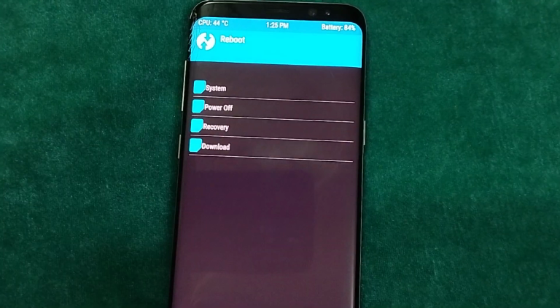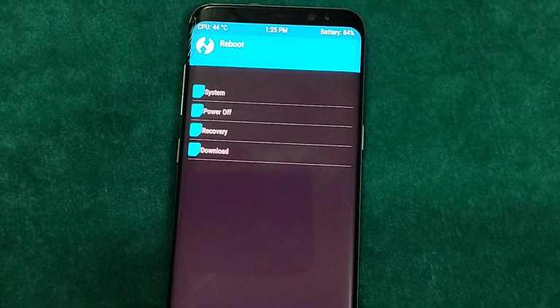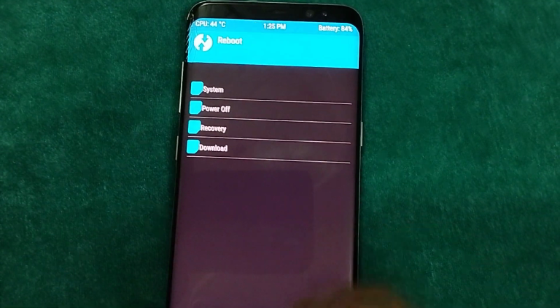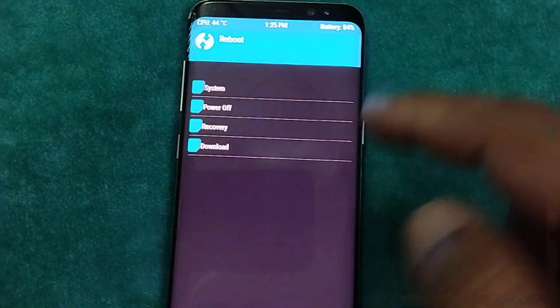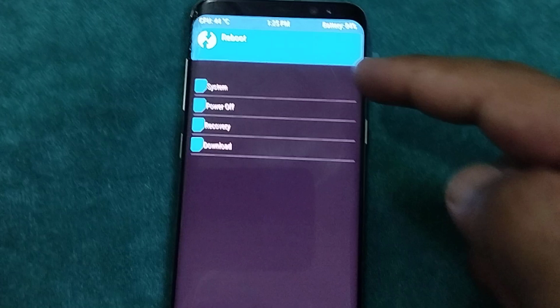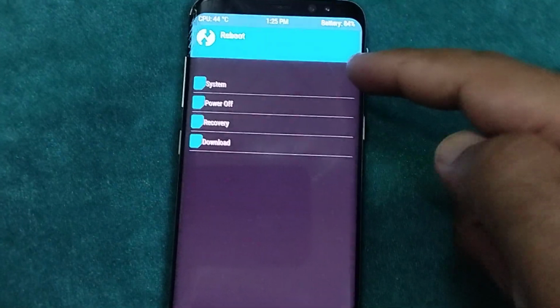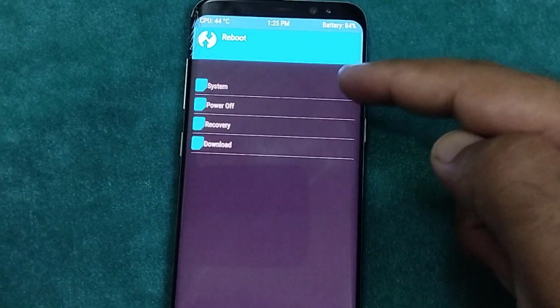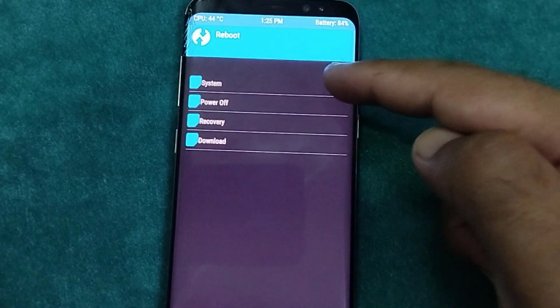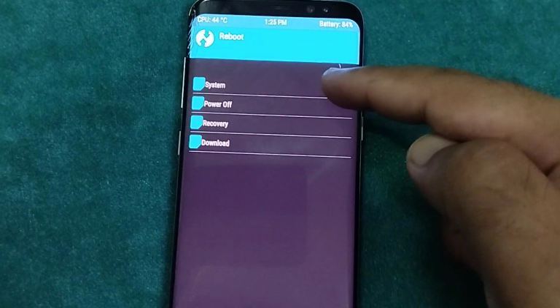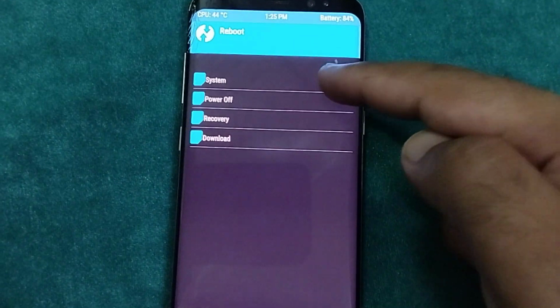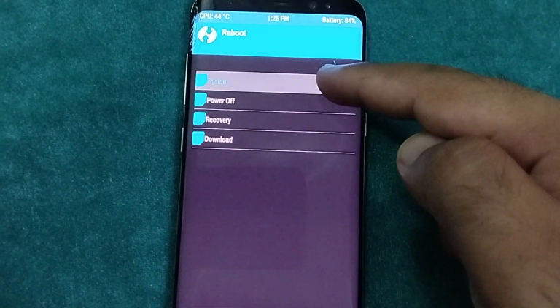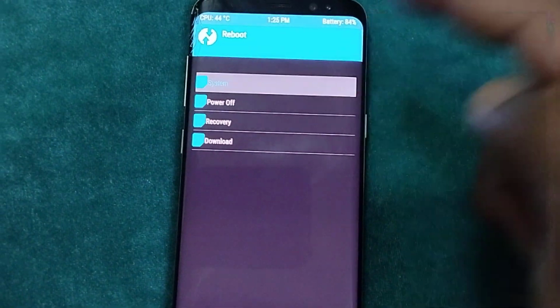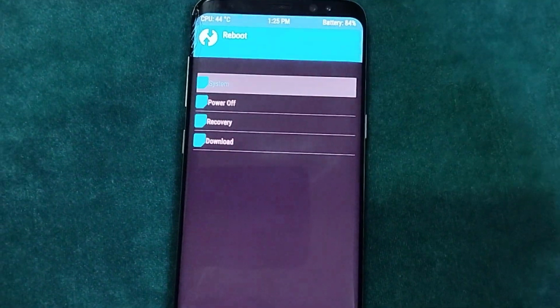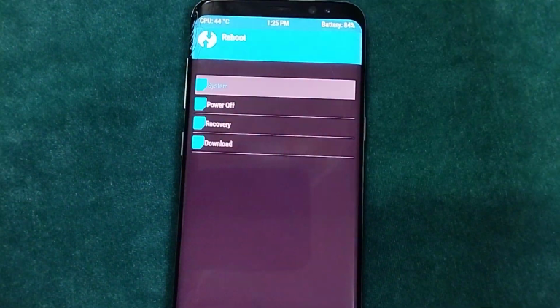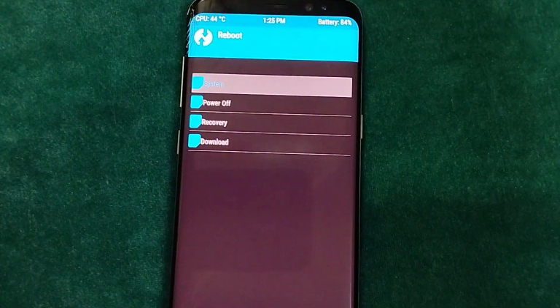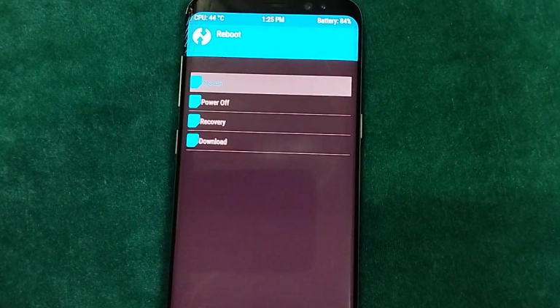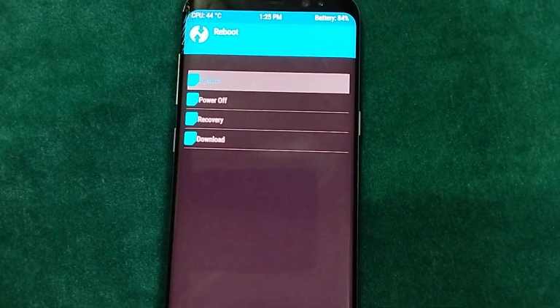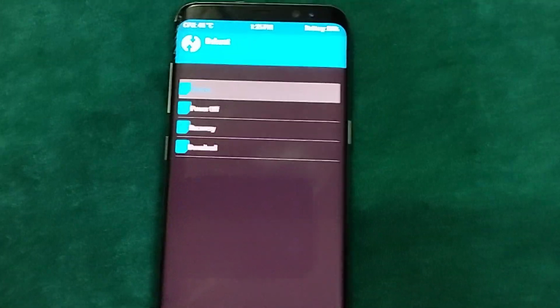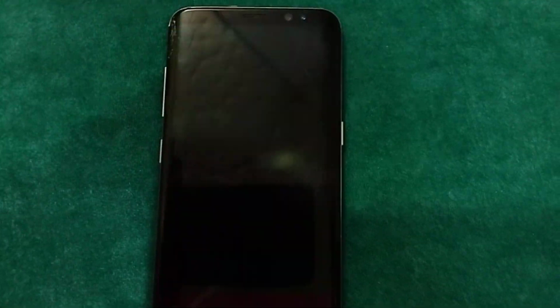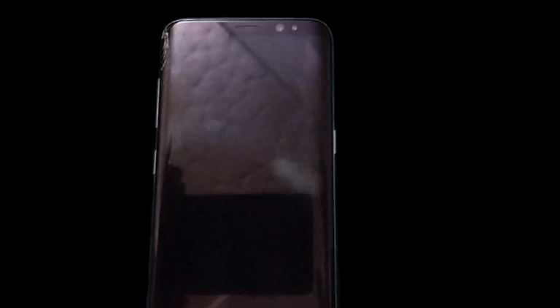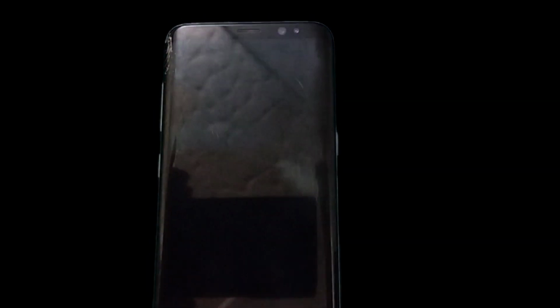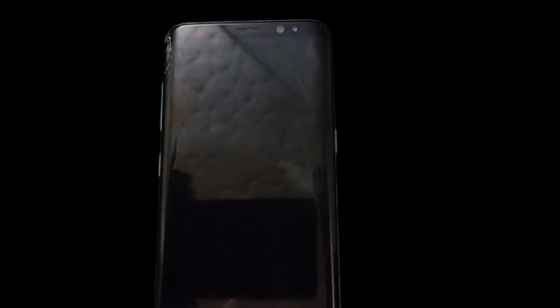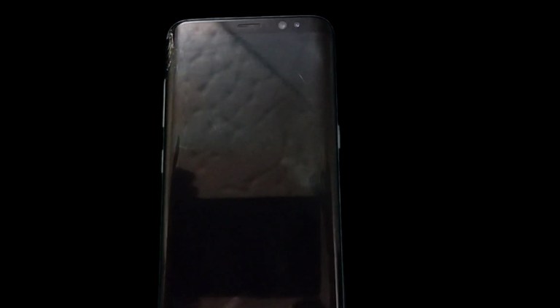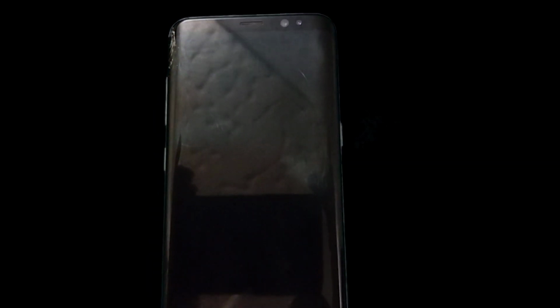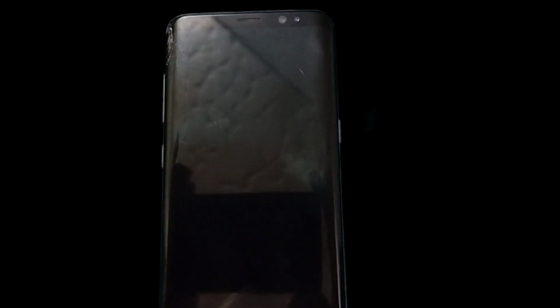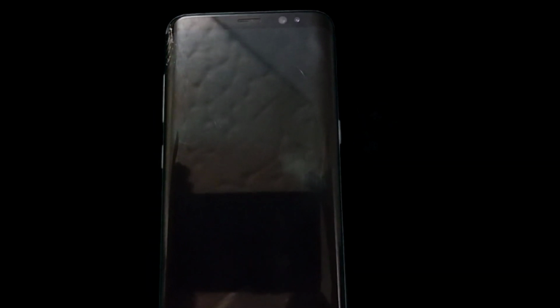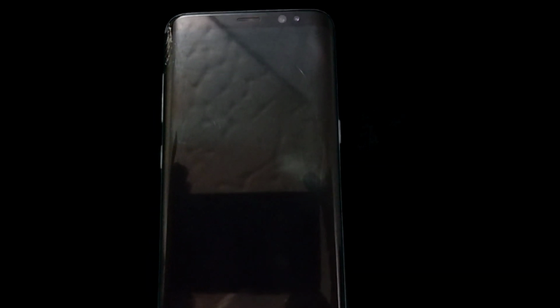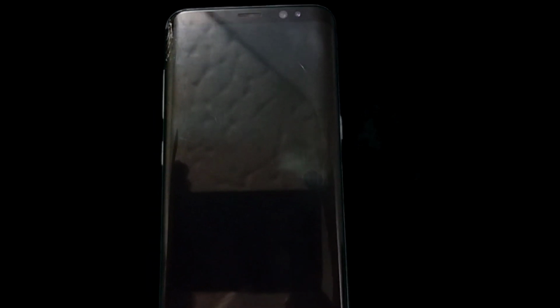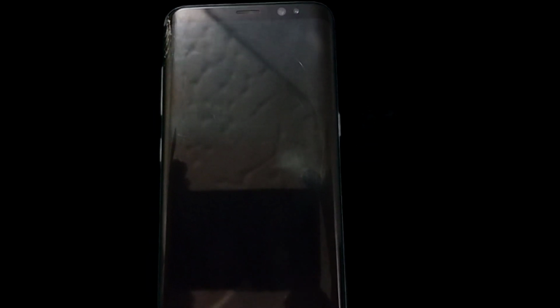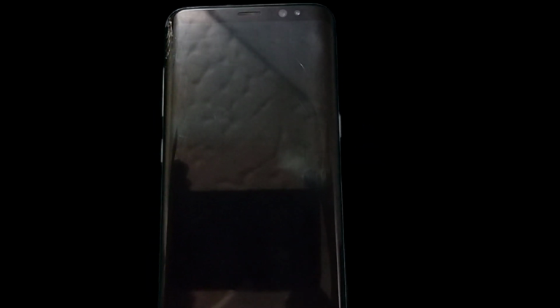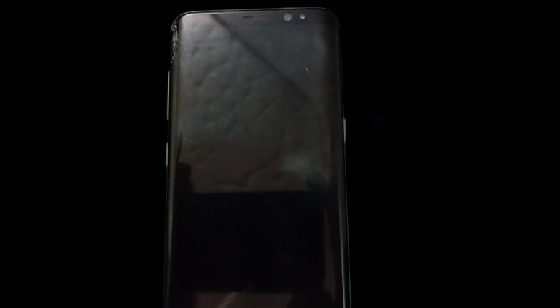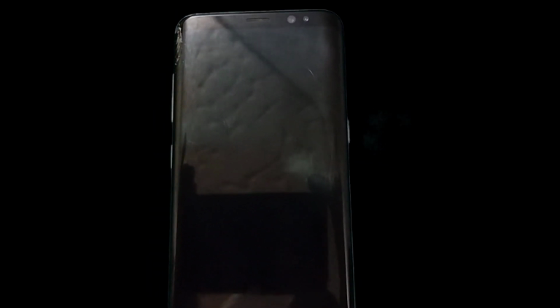After the process ends, reboot to System and wait for it to complete — it will take some time.